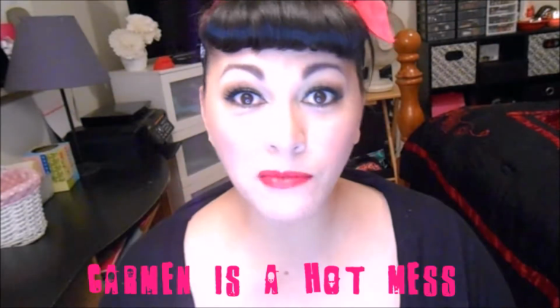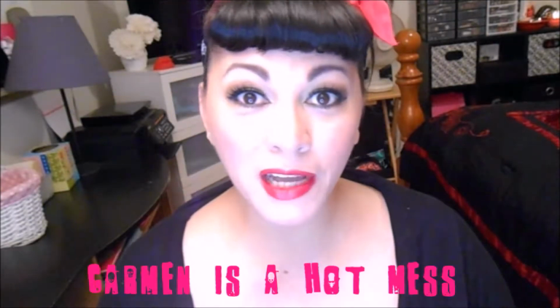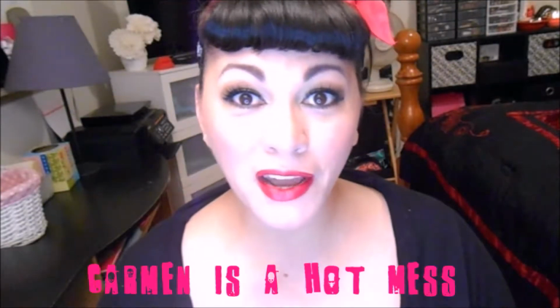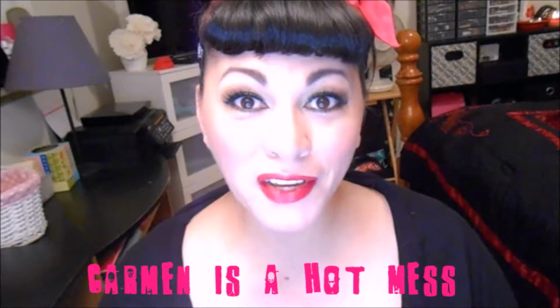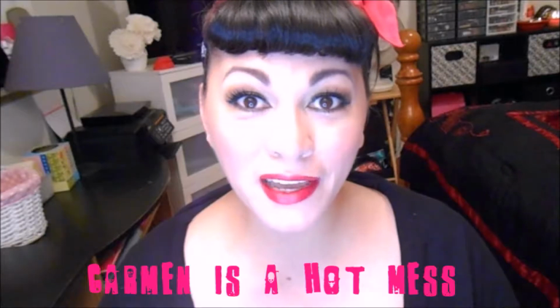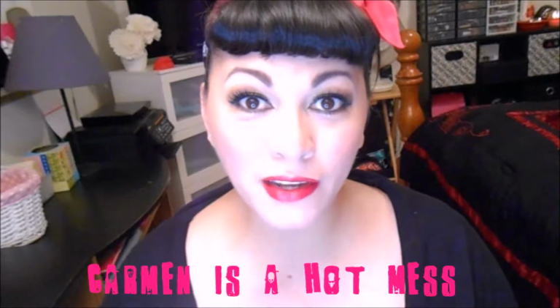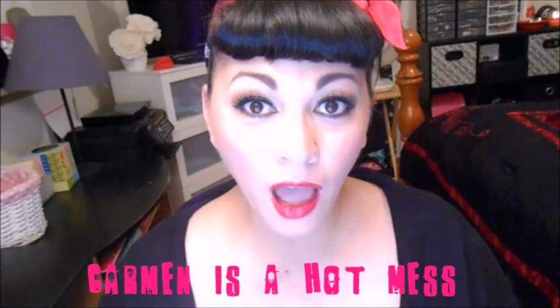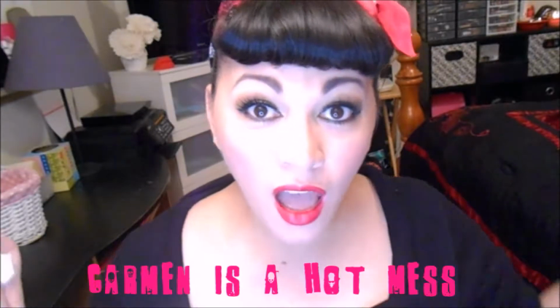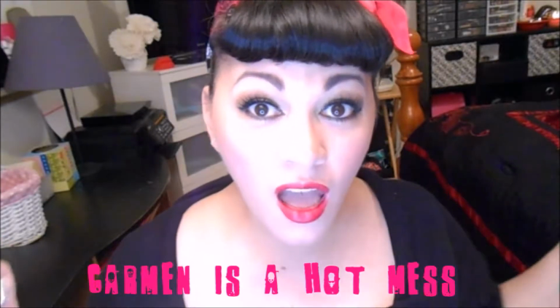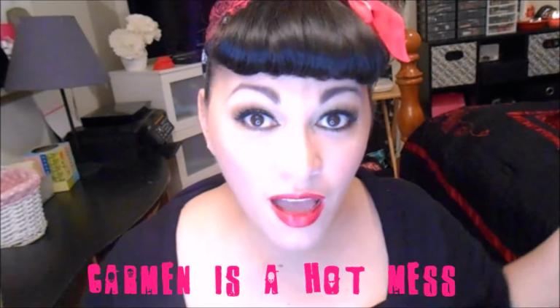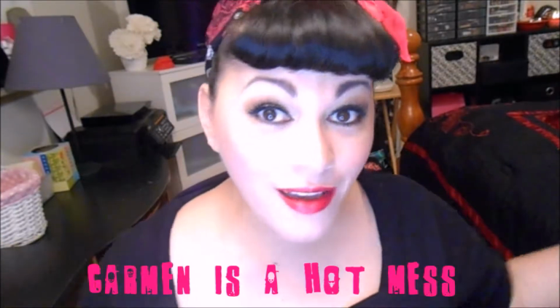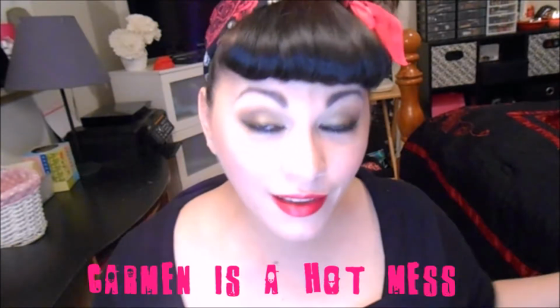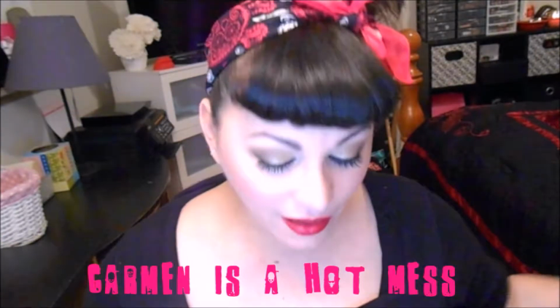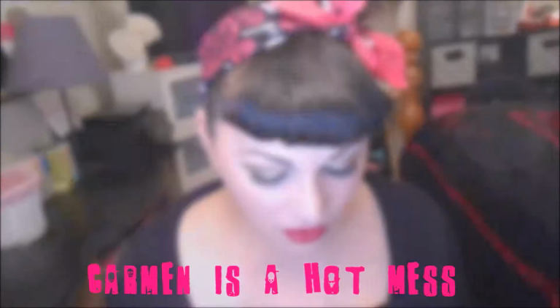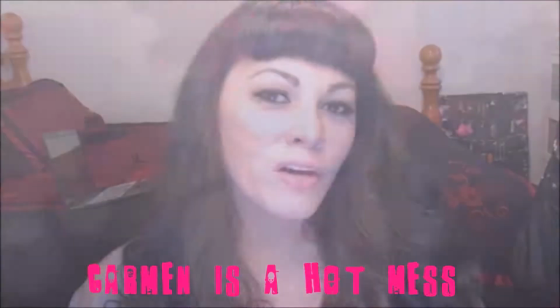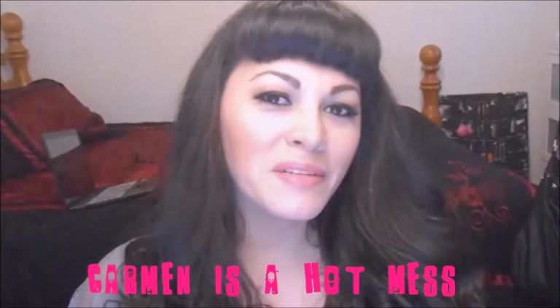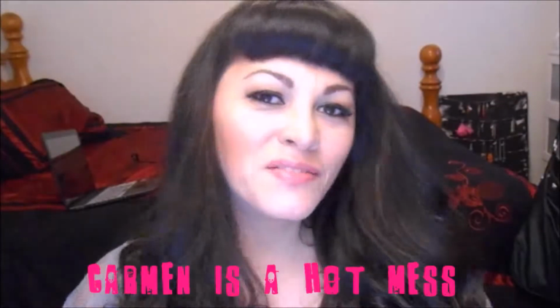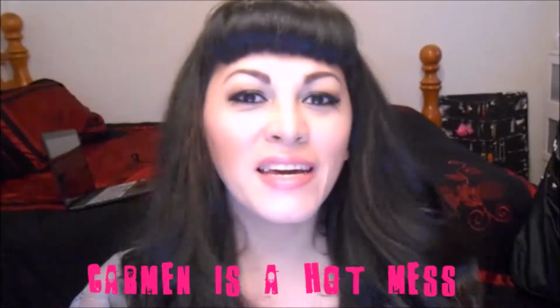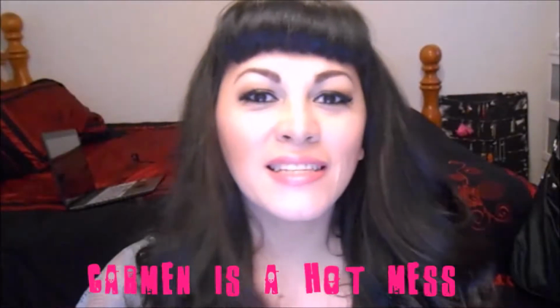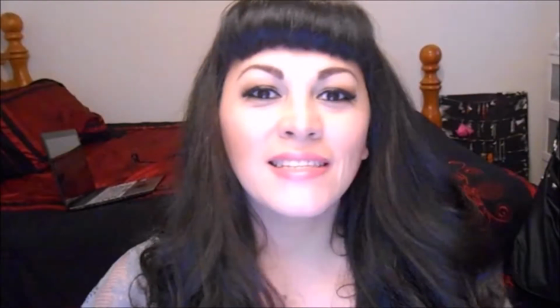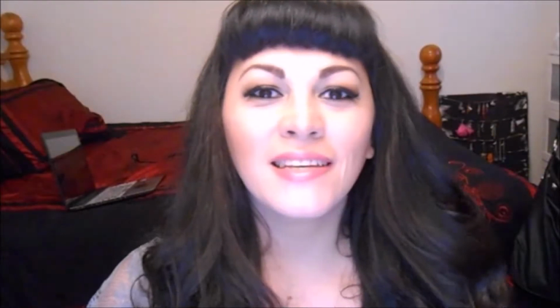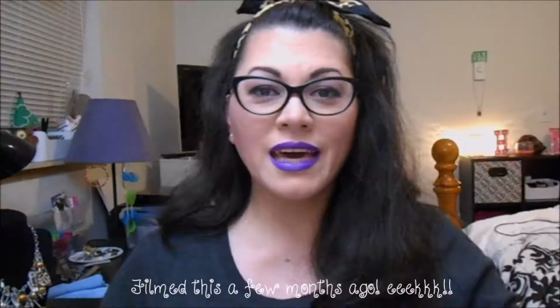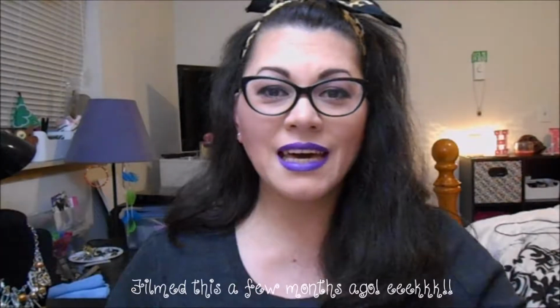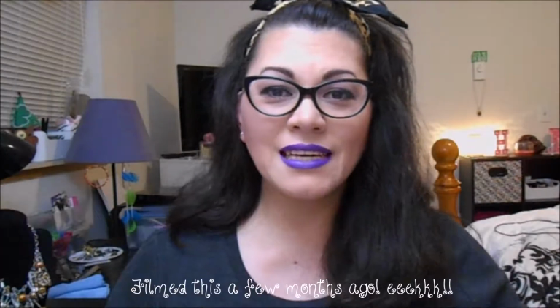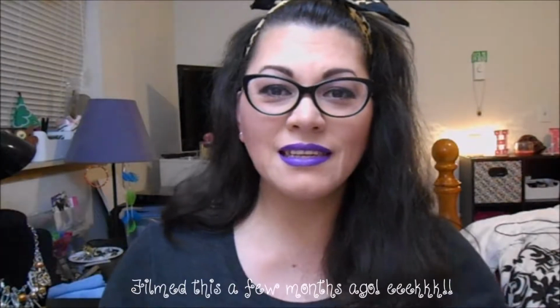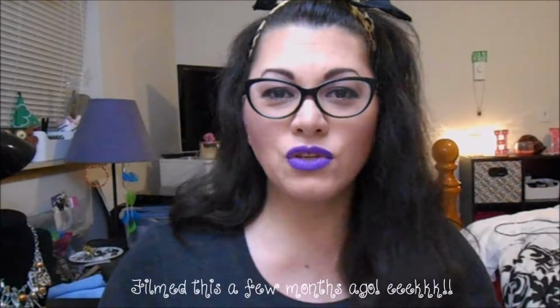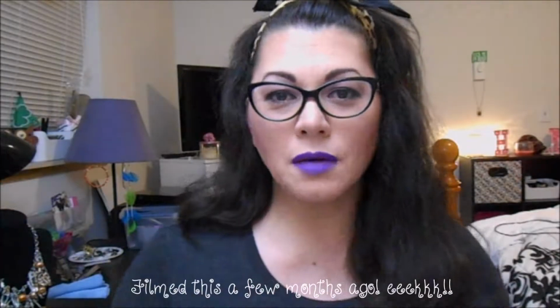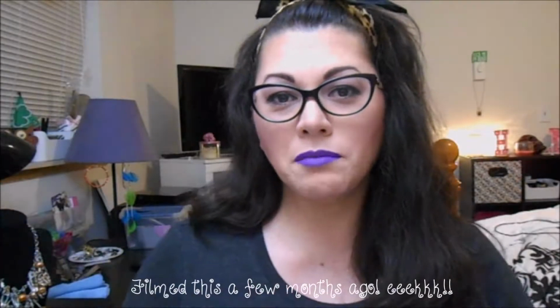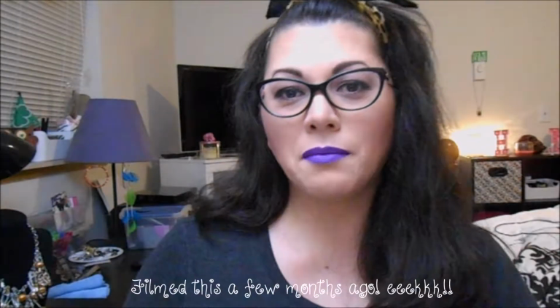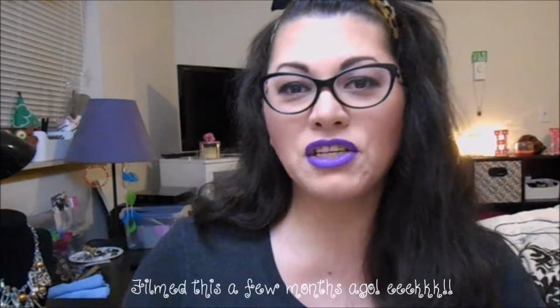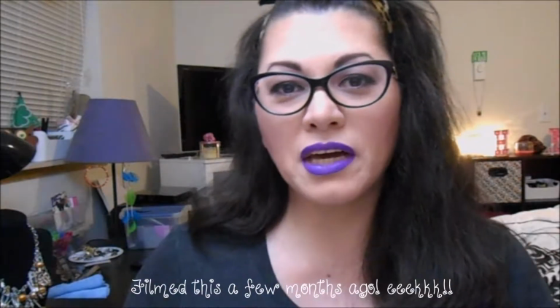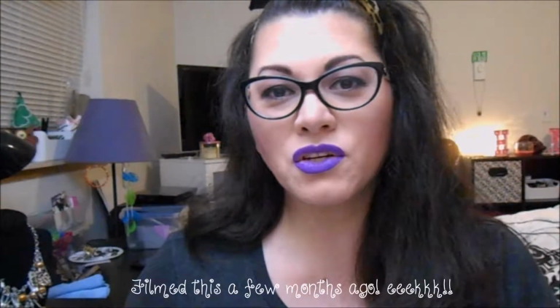Camera cutout! Hi! Hey, hot miss fans! Hey guys! Thanks for stopping by my channel!